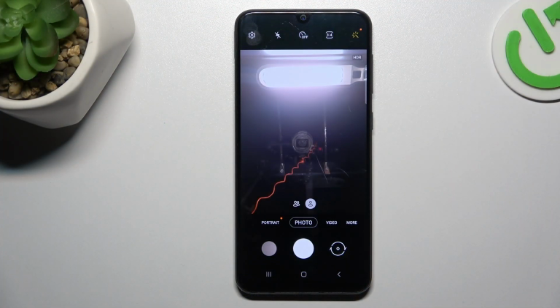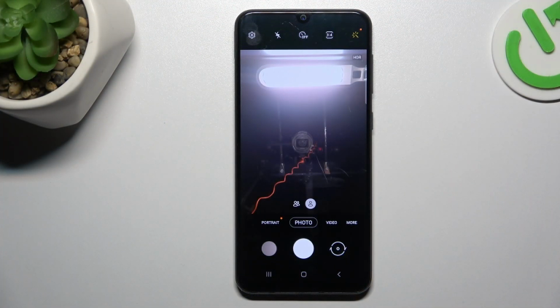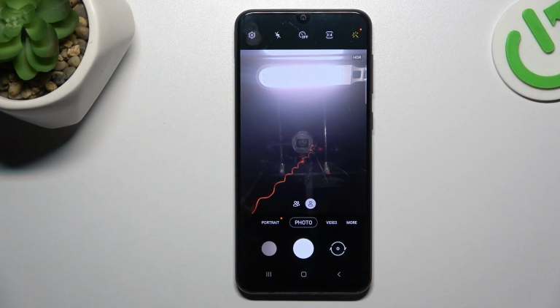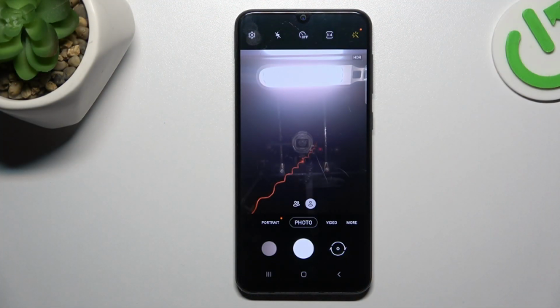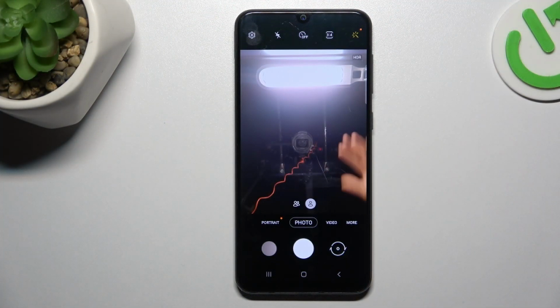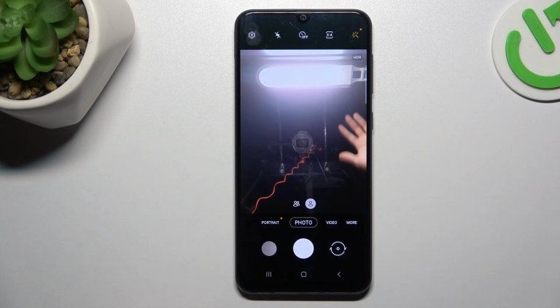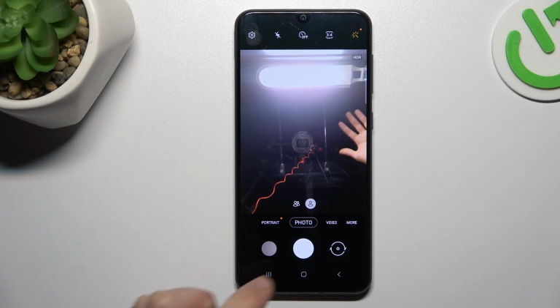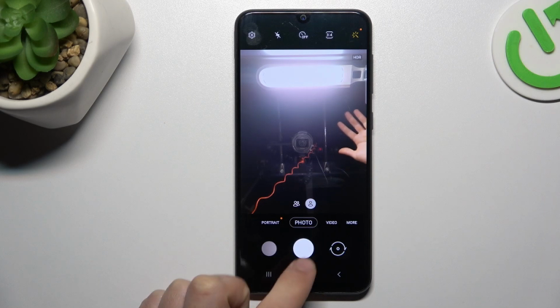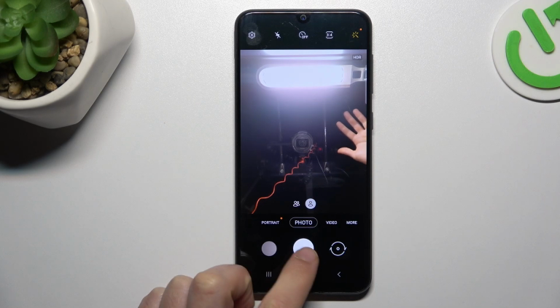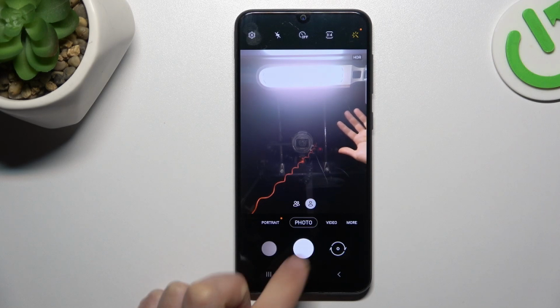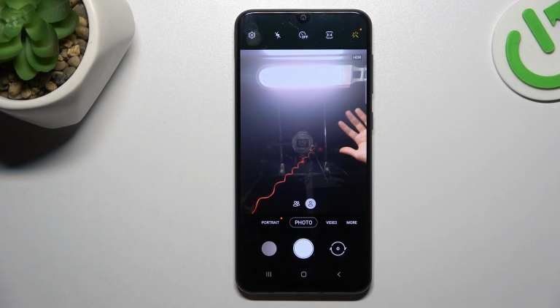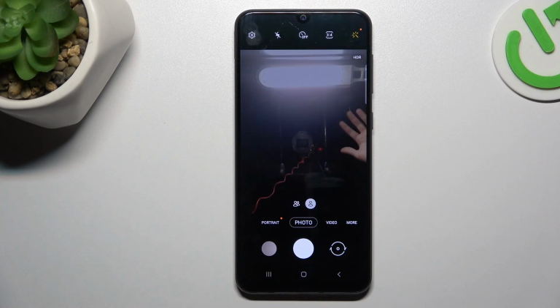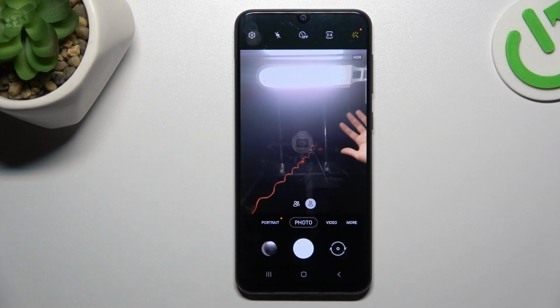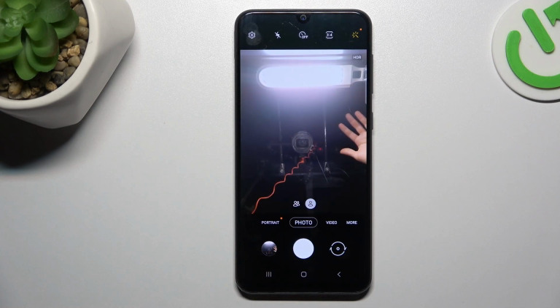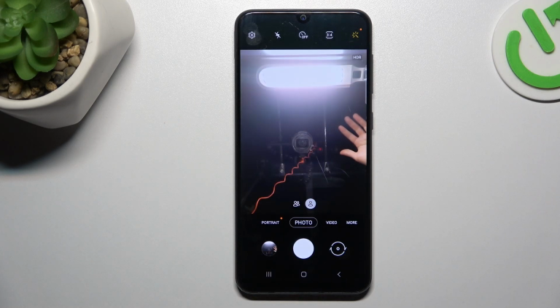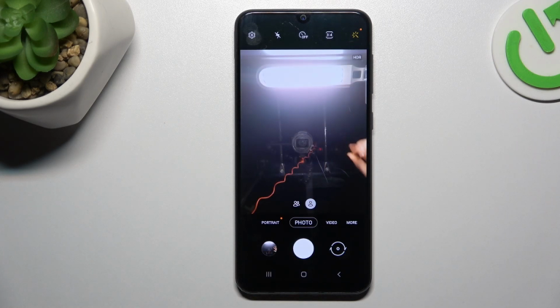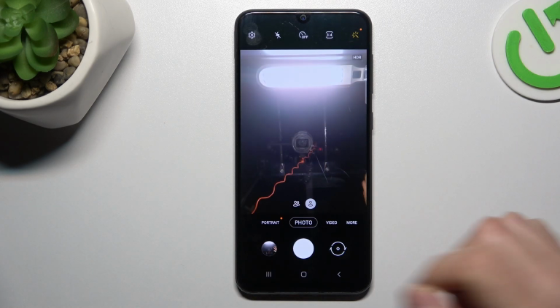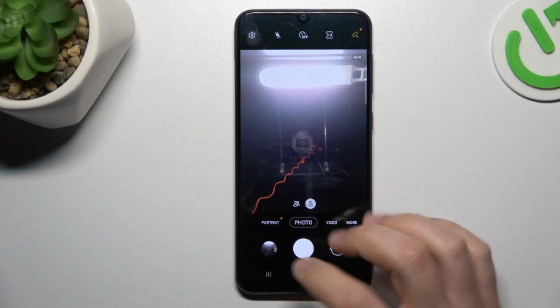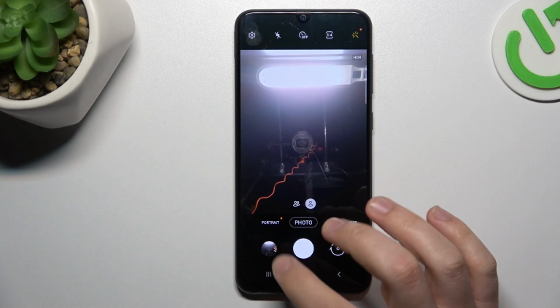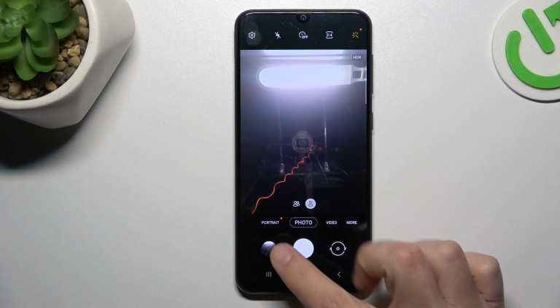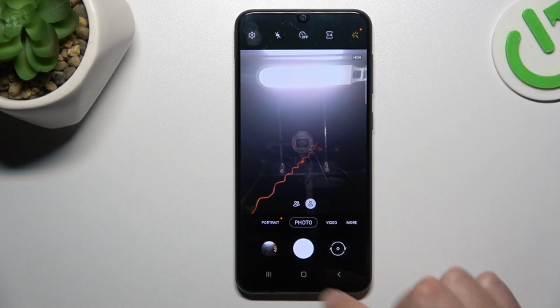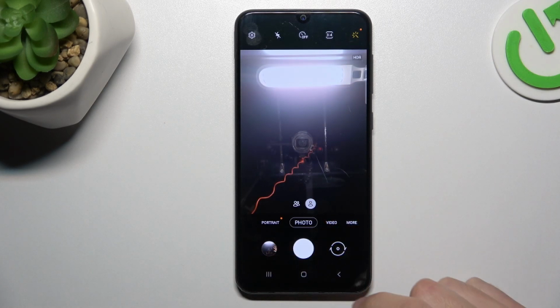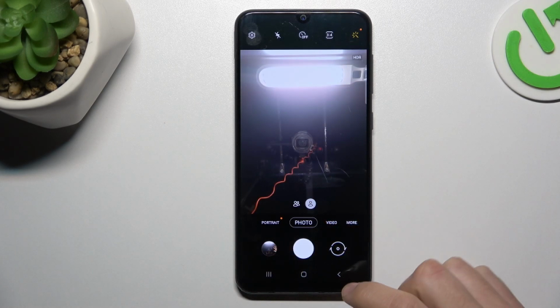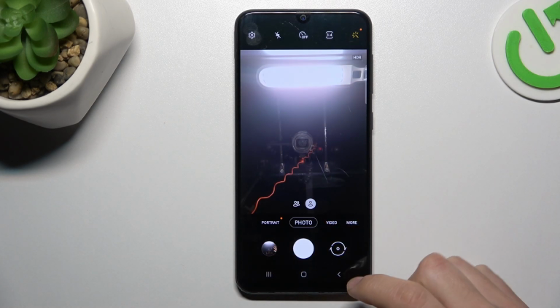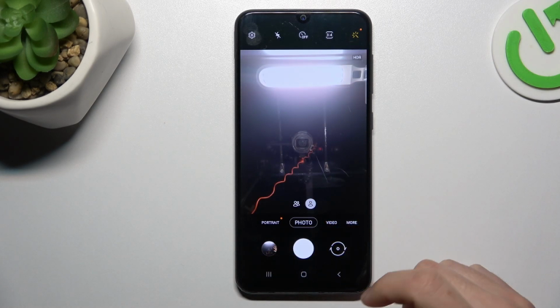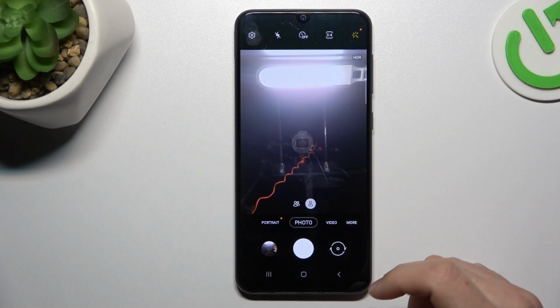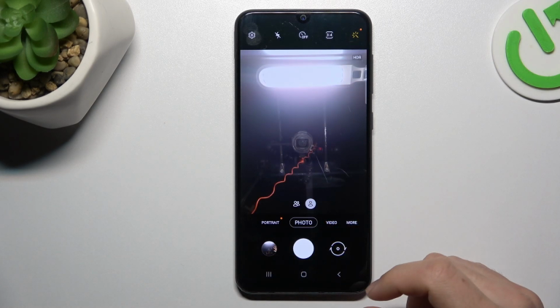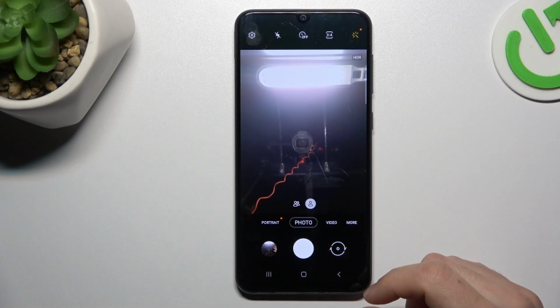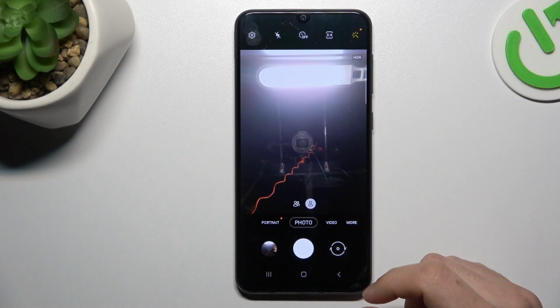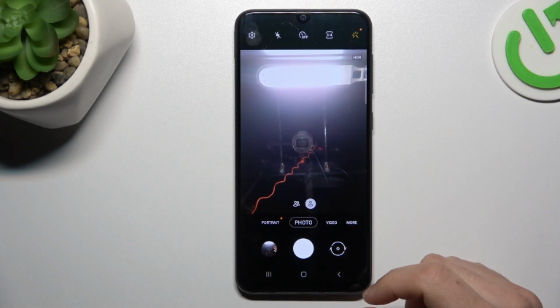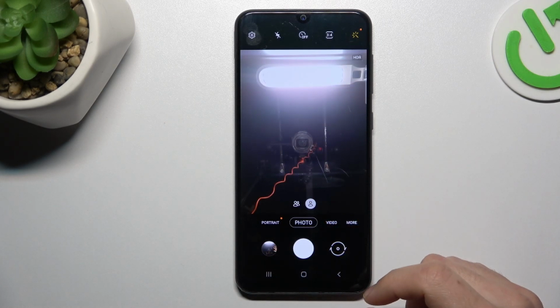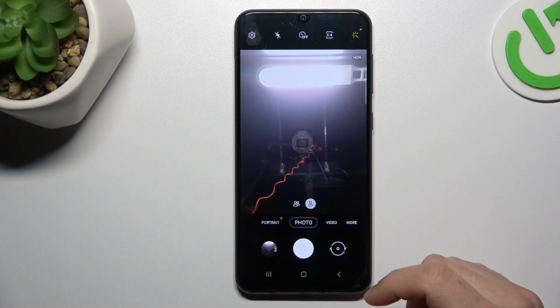And now if I take the photo on my device, as you can see the photo is exactly the same as in the camera preview.